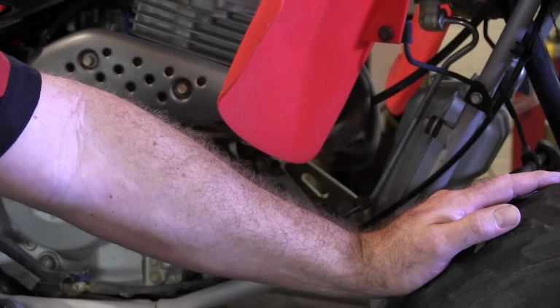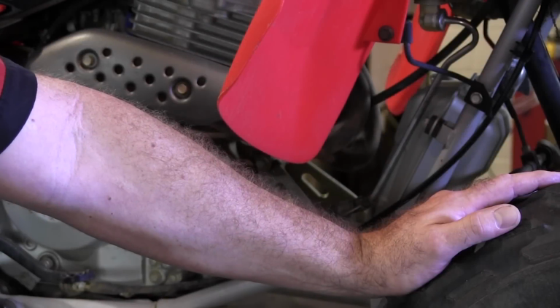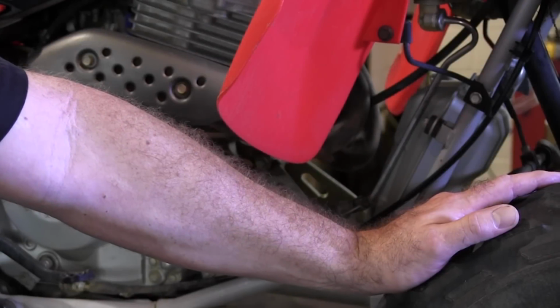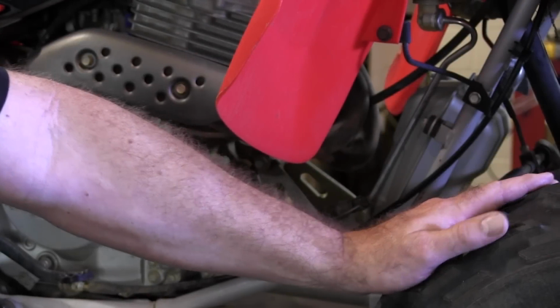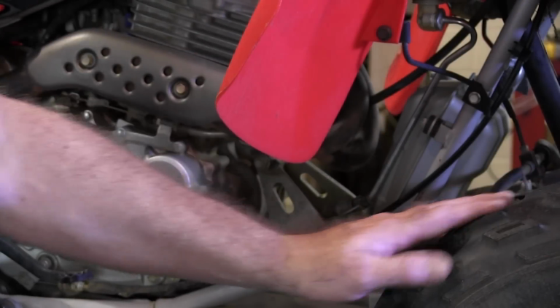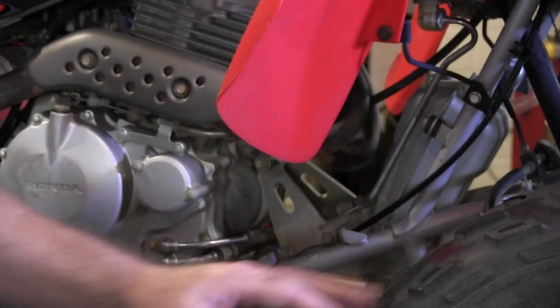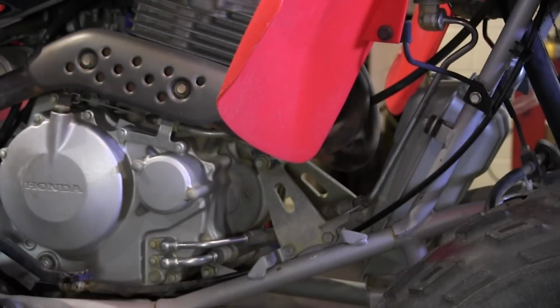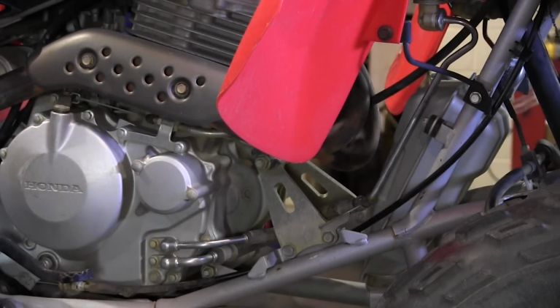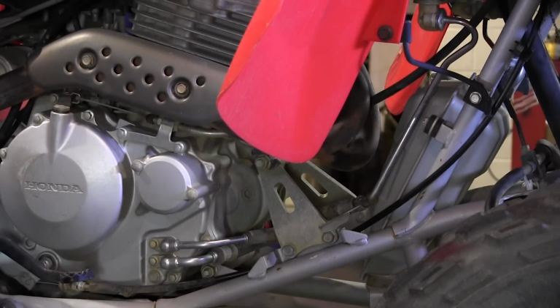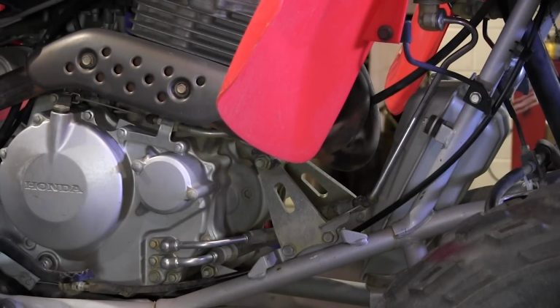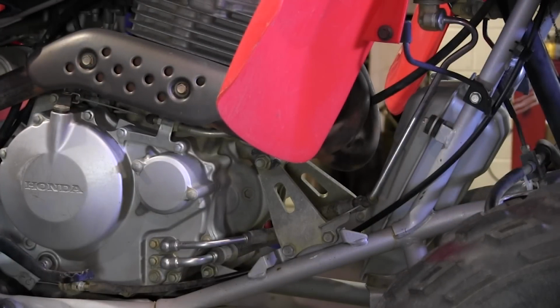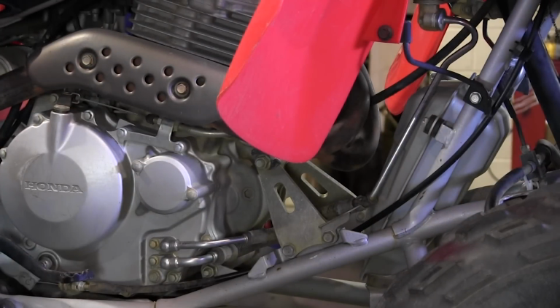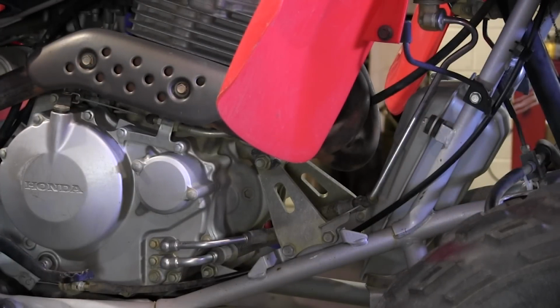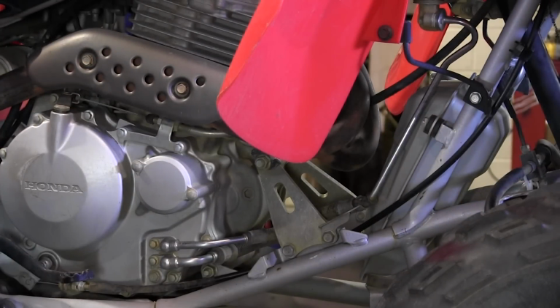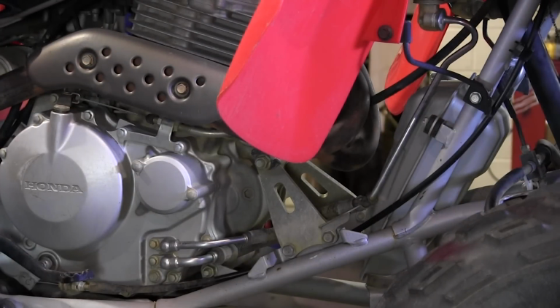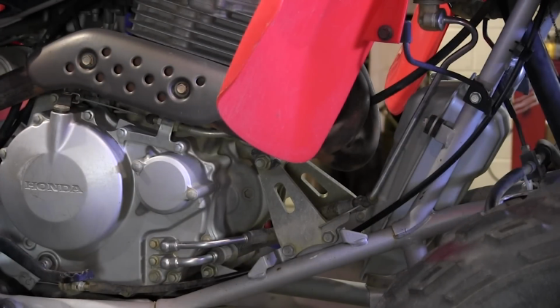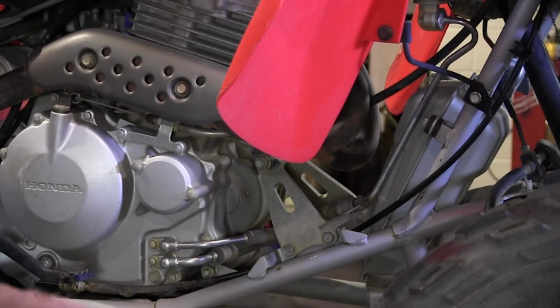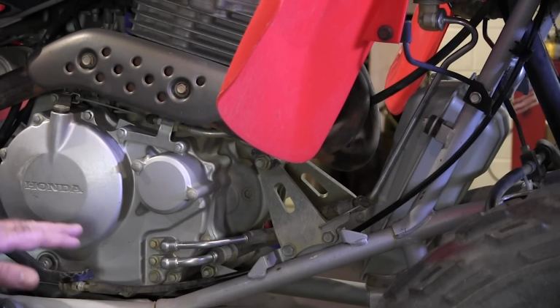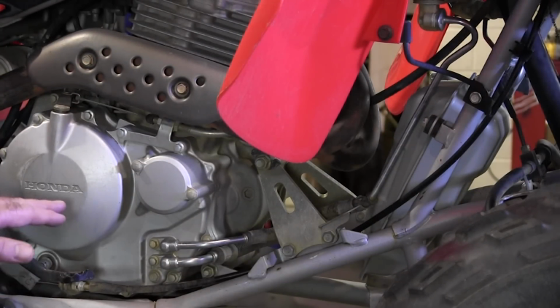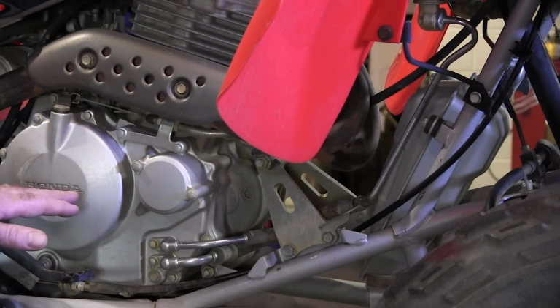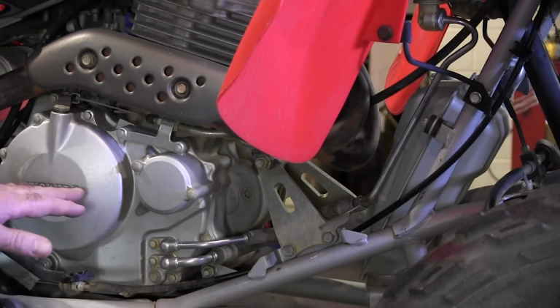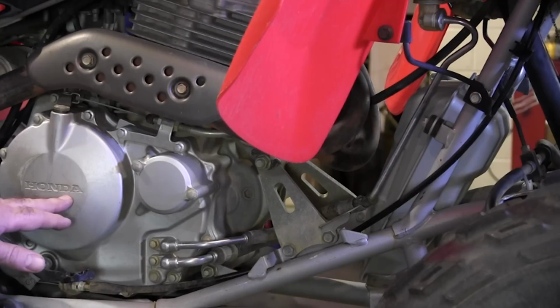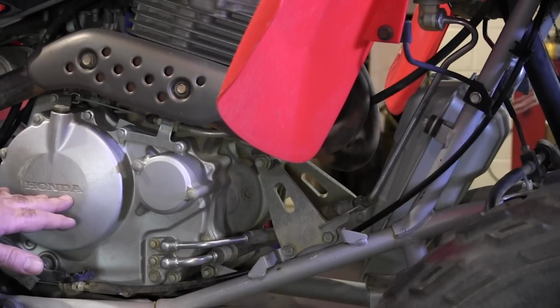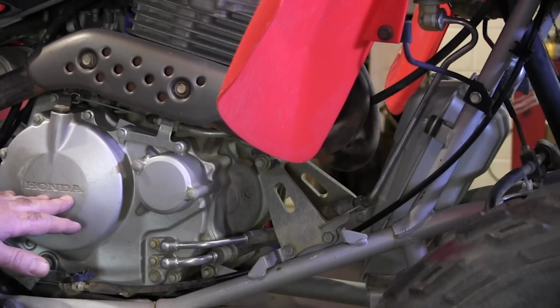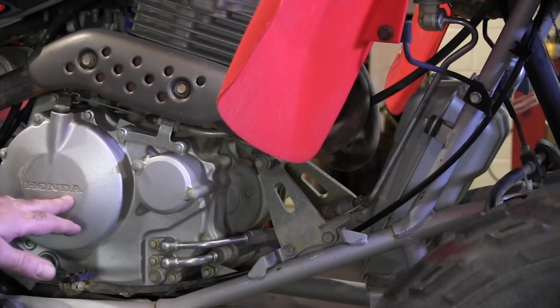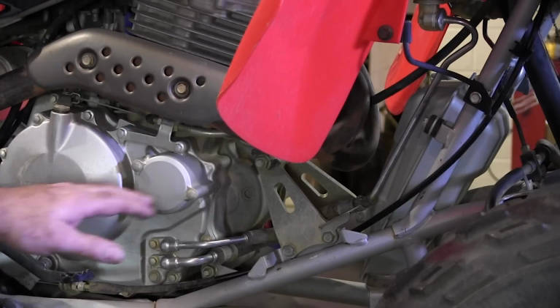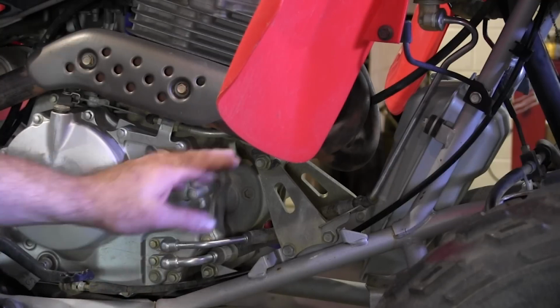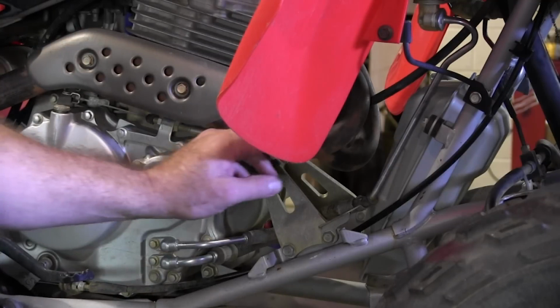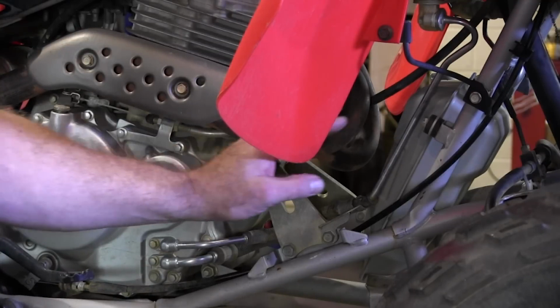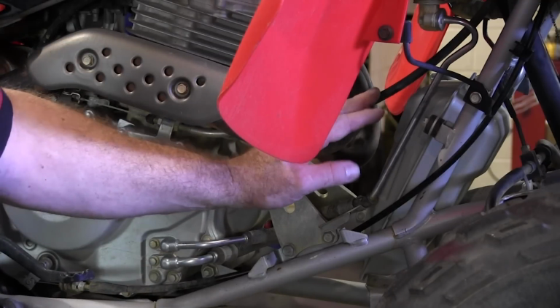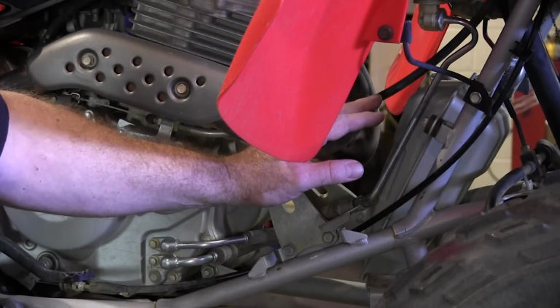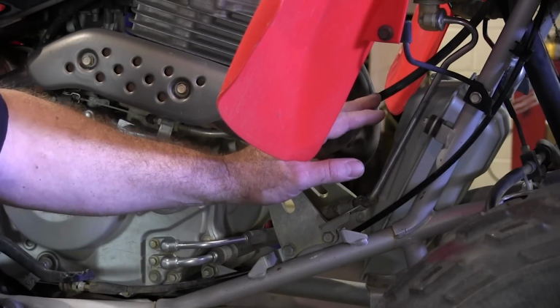This particular unit has what they call a dry sump system, meaning that you have oil inside of the crankcase as well as the oil tank.